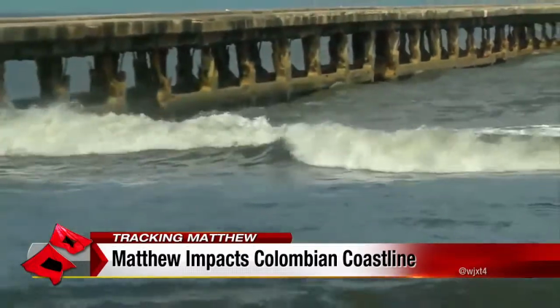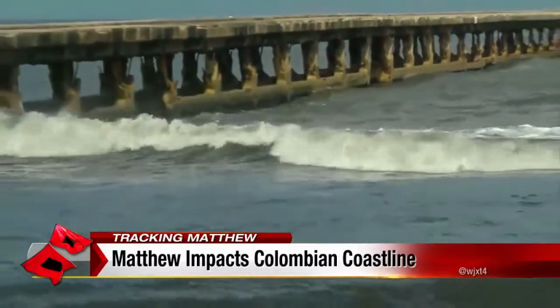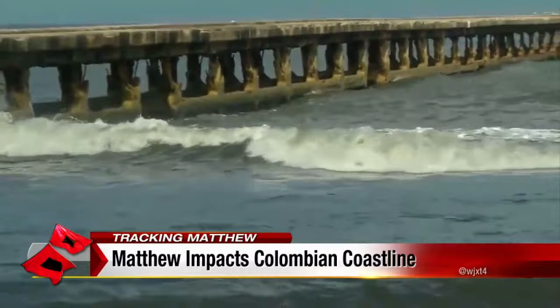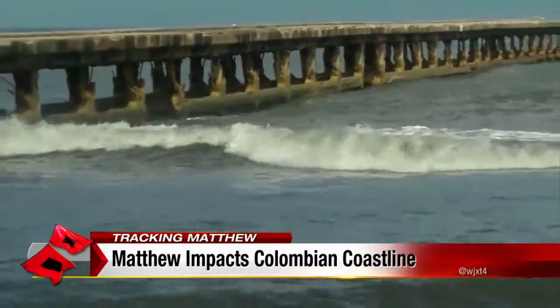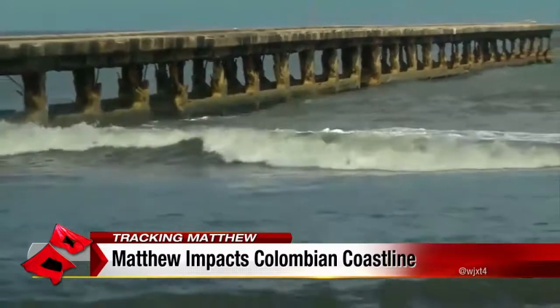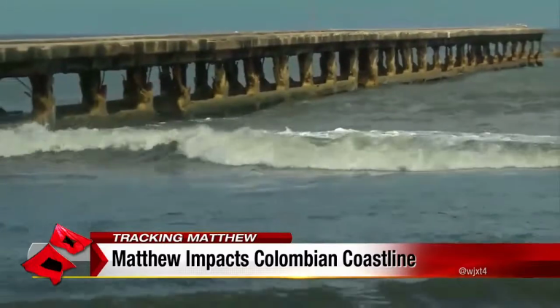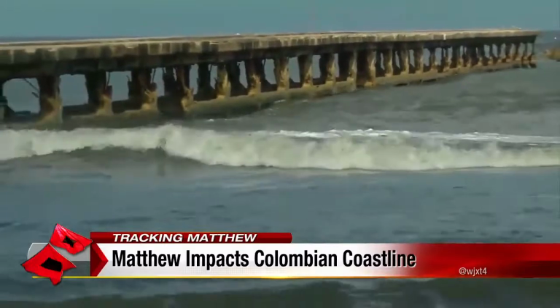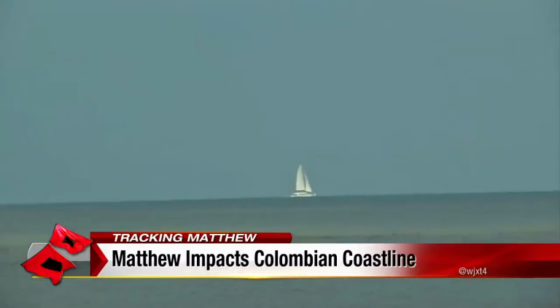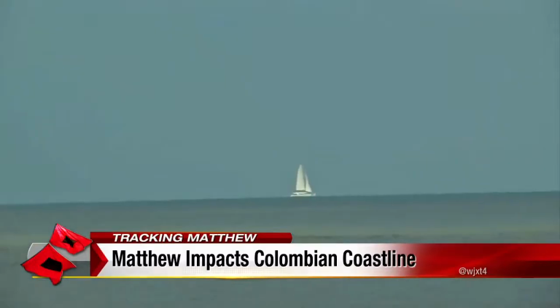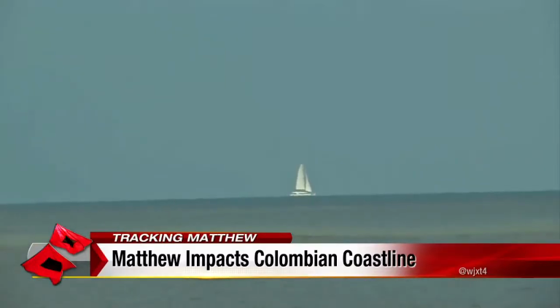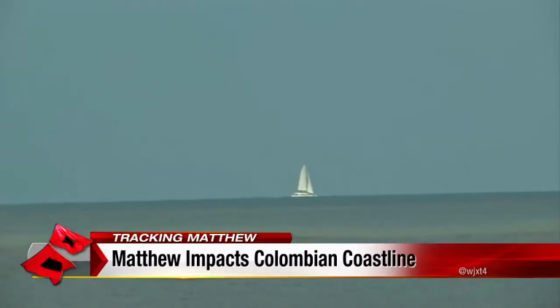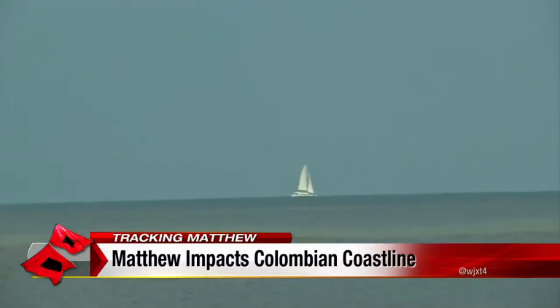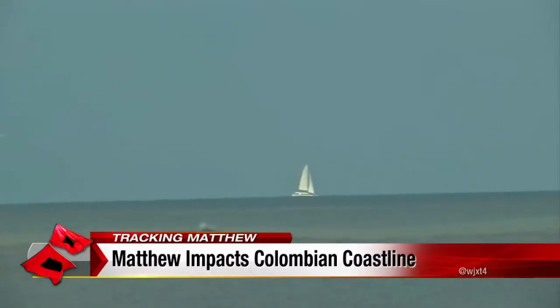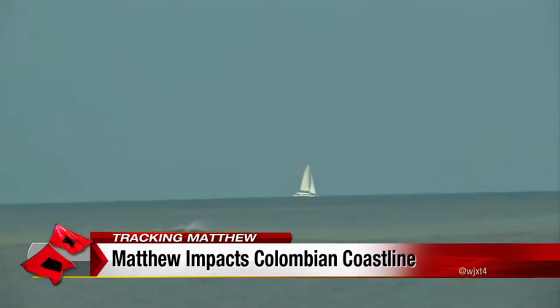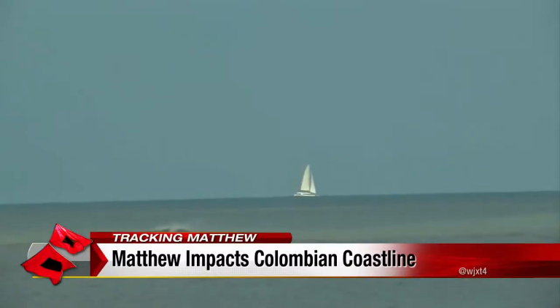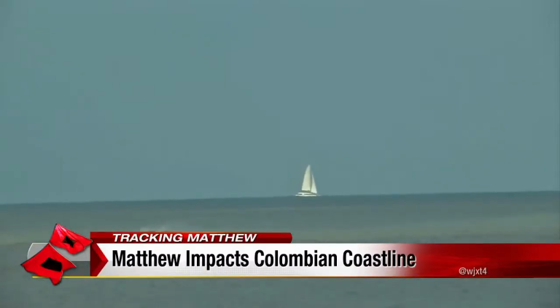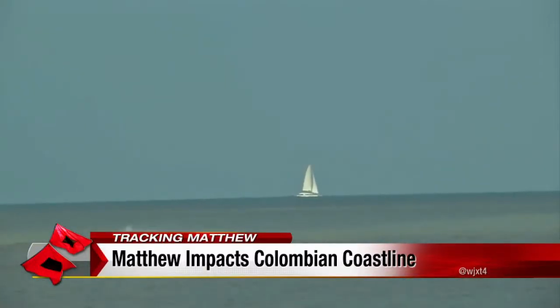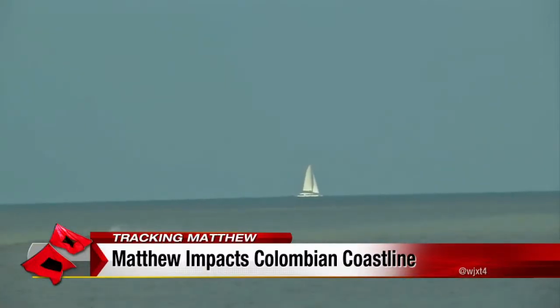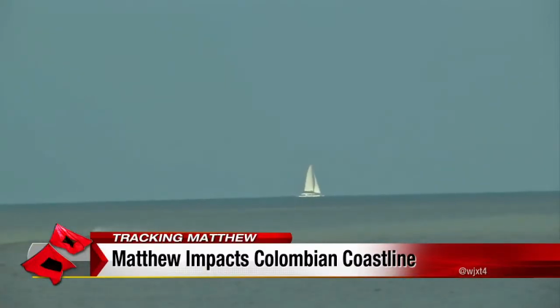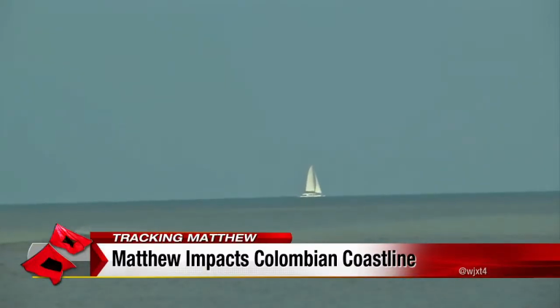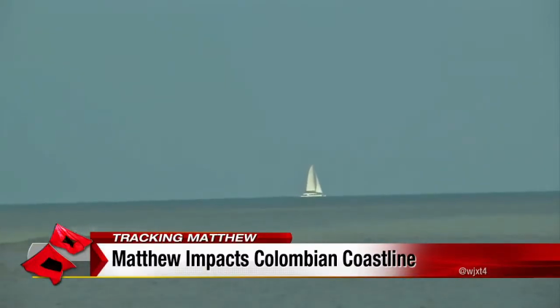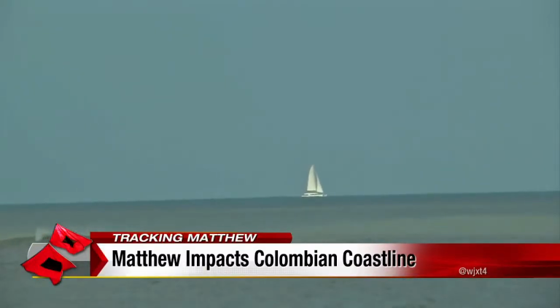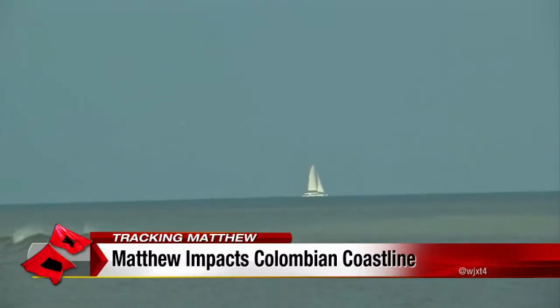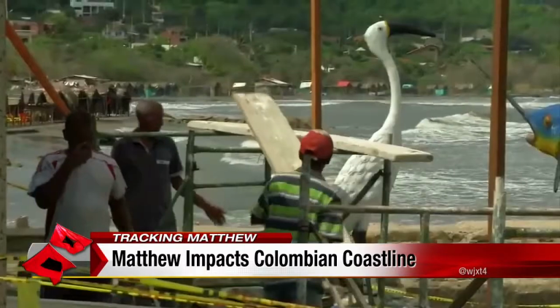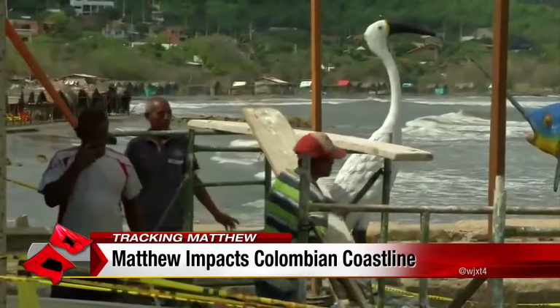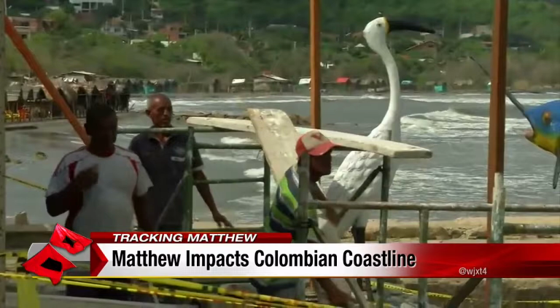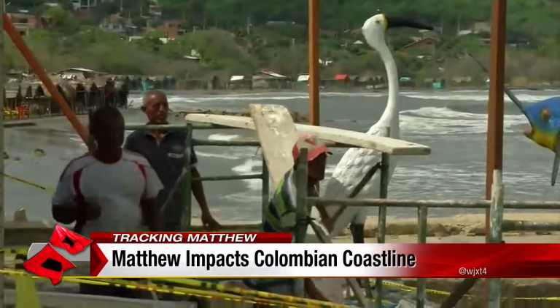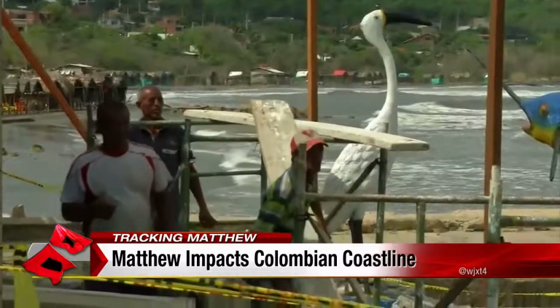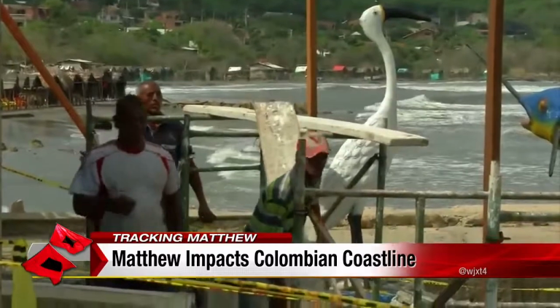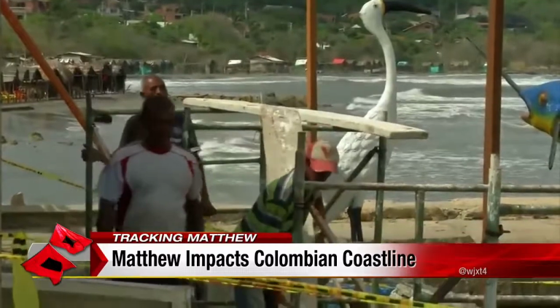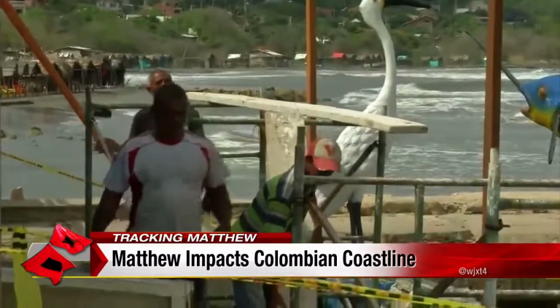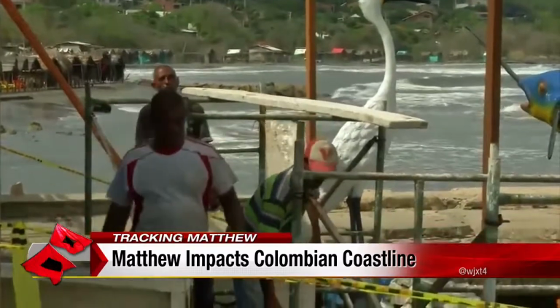The Category 5 hurricane is also affecting the Colombian coastline. The main threat, however, will be to Jamaica, Haiti, and eastern Cuba. Right now, a hurricane watch is also in effect for Jamaica.